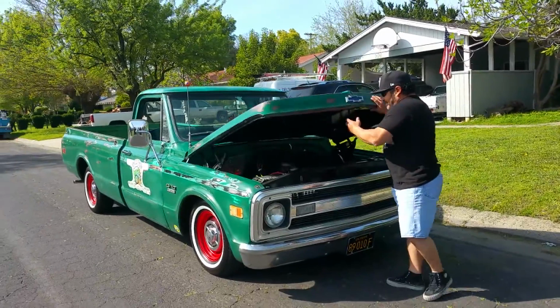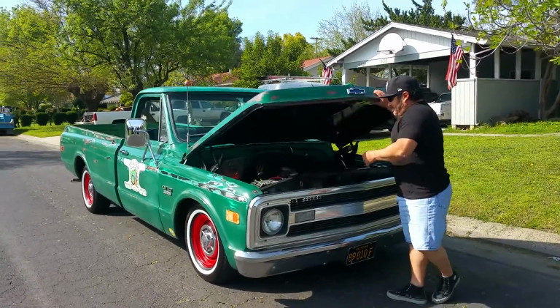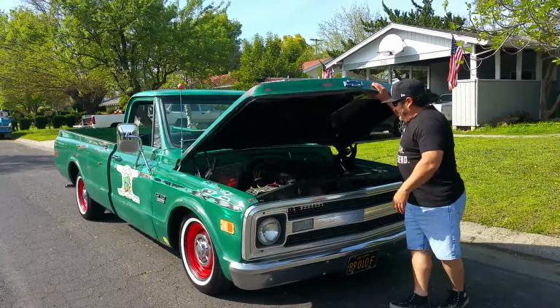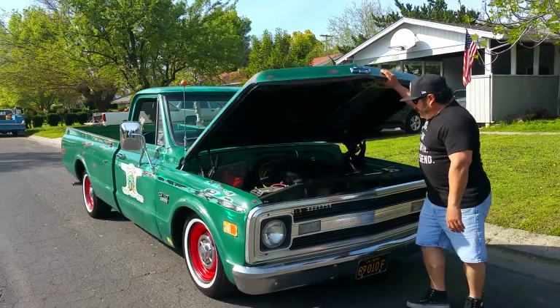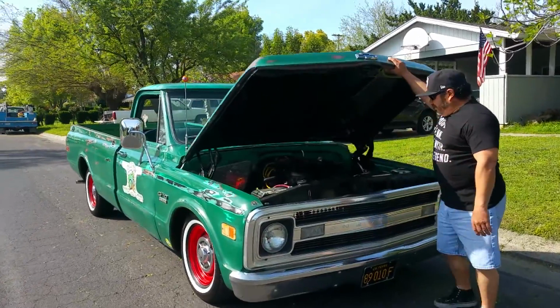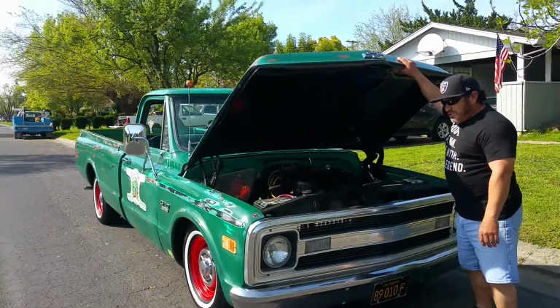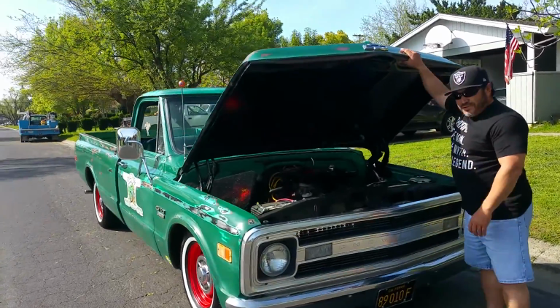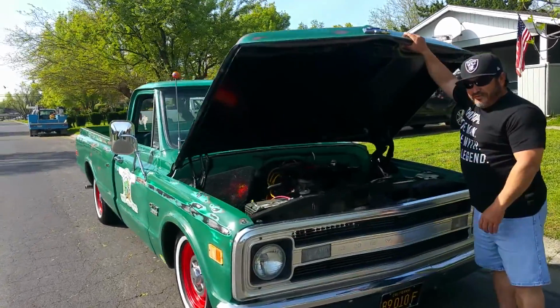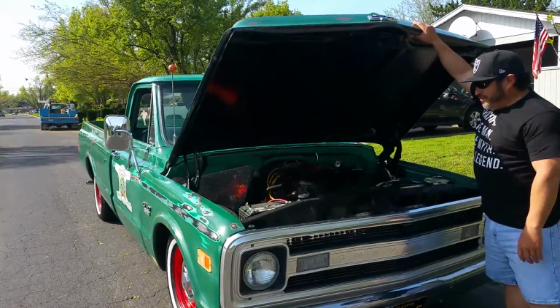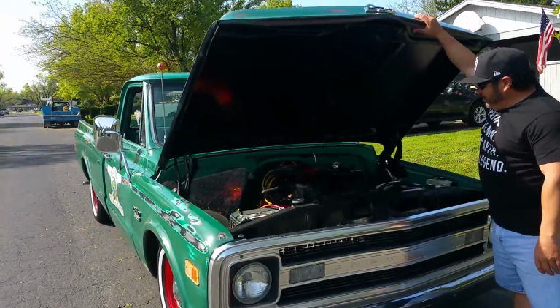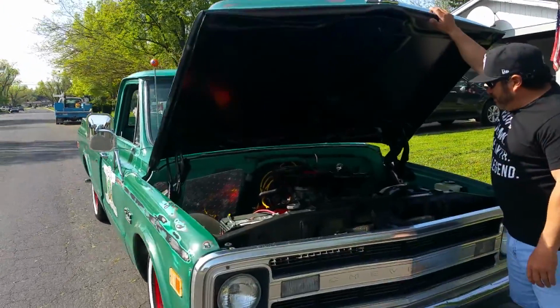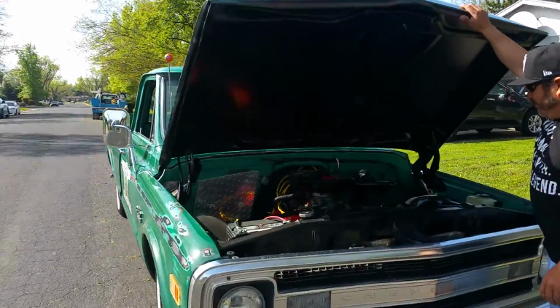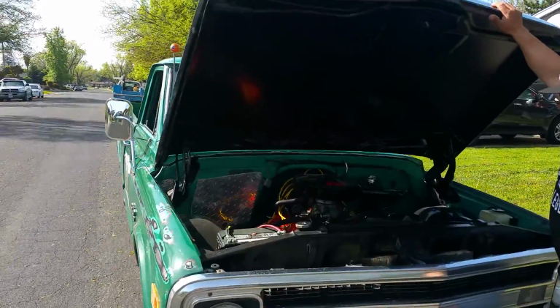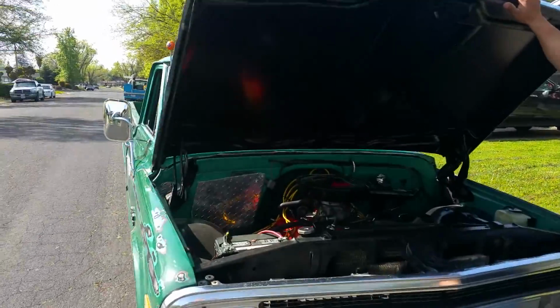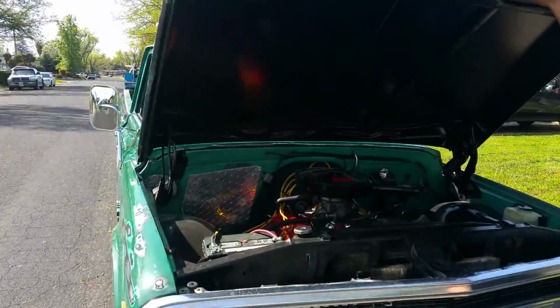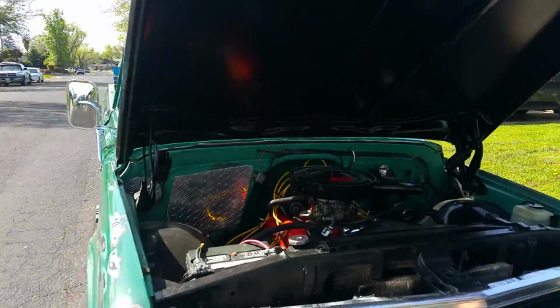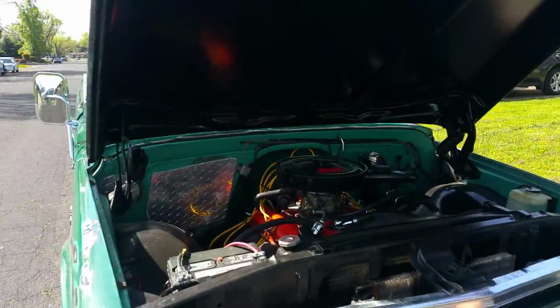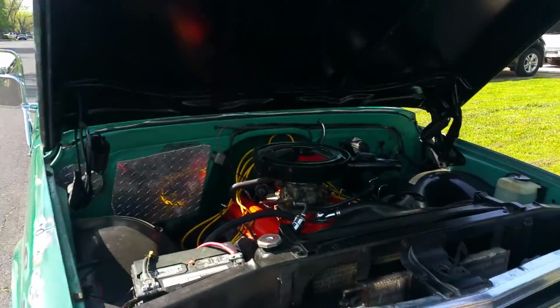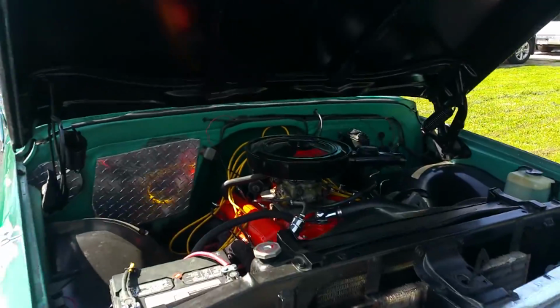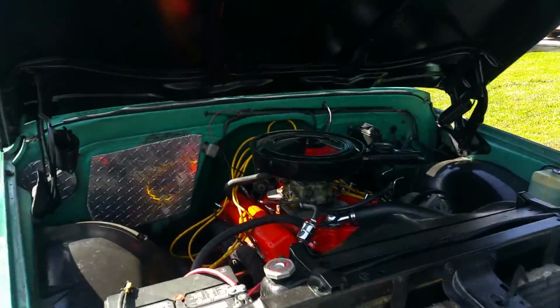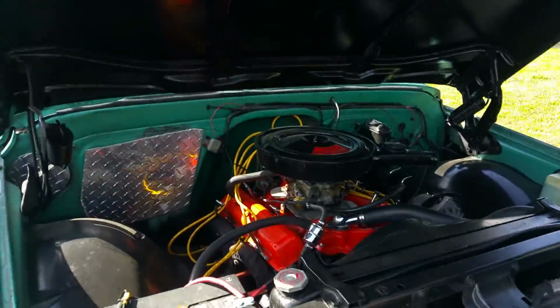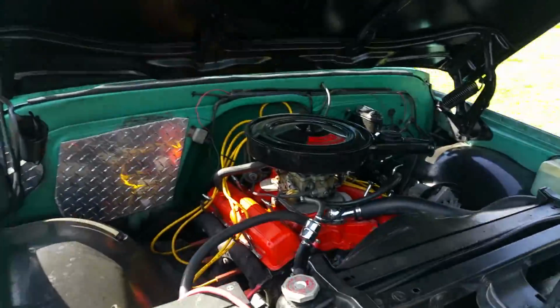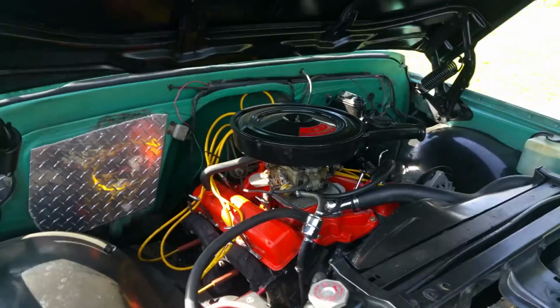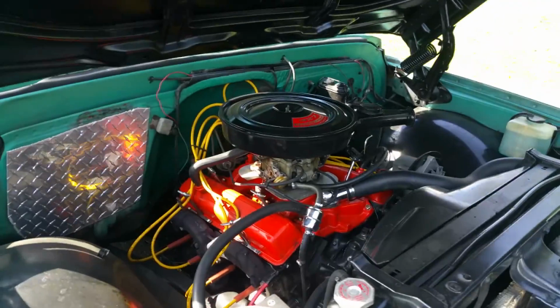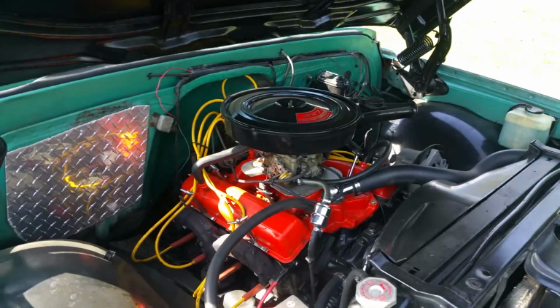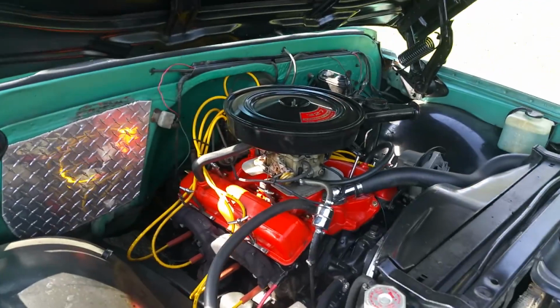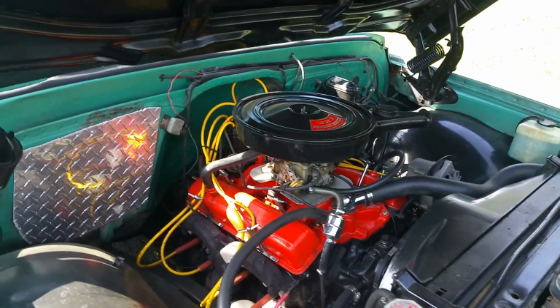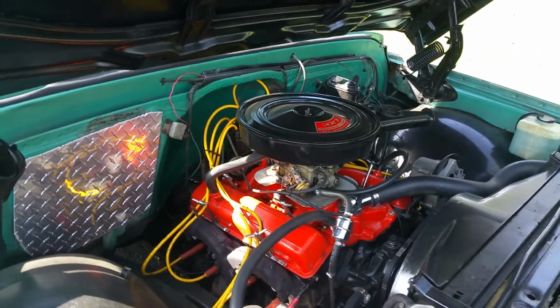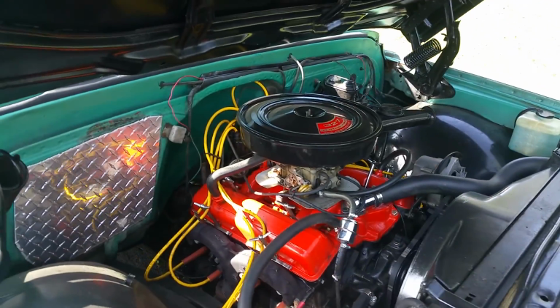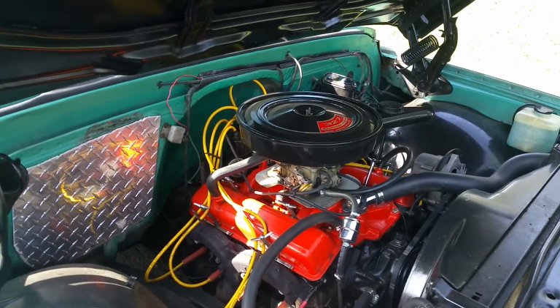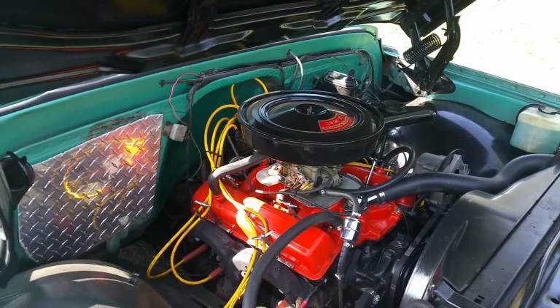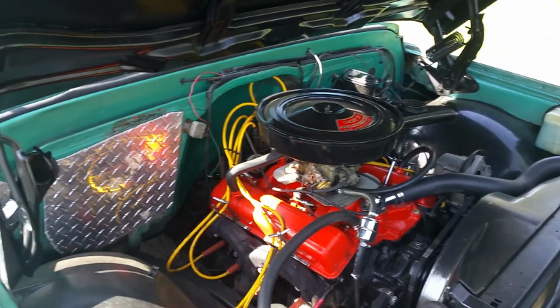It has the original 350 with a 350 turbo. I put a decoy 327 sticker on there.